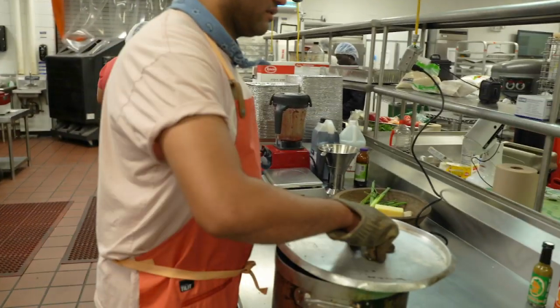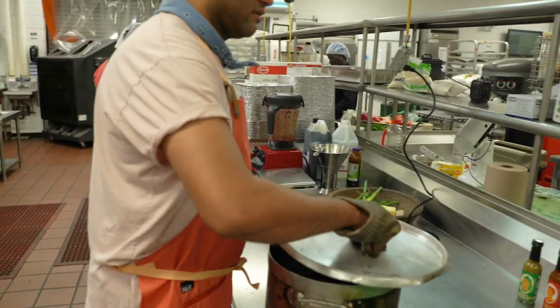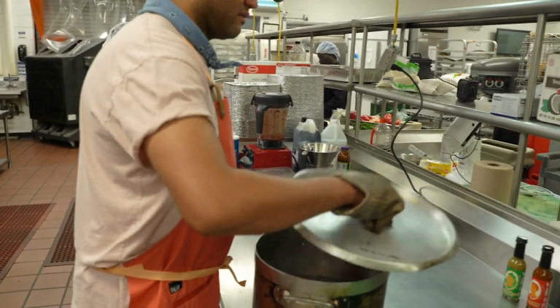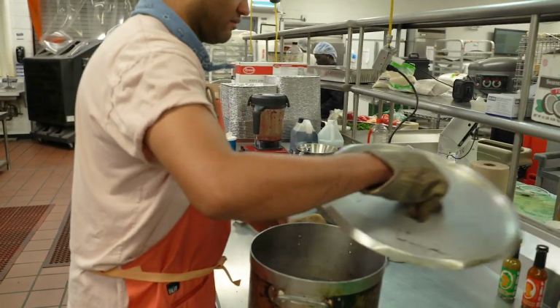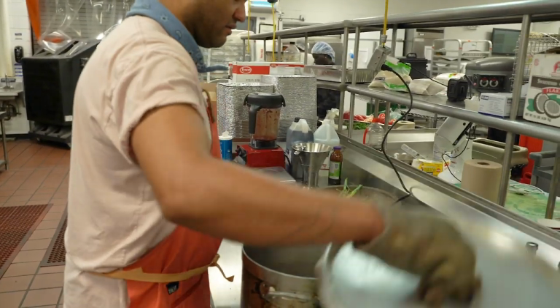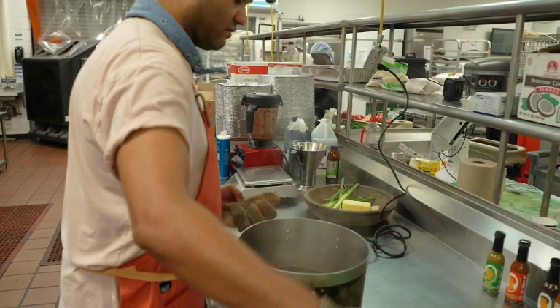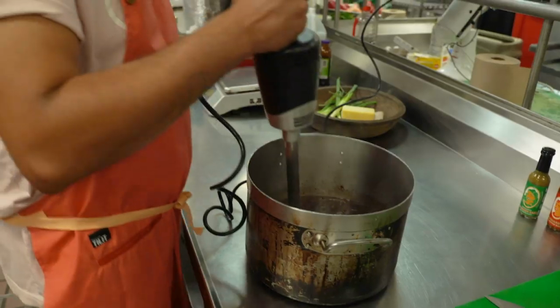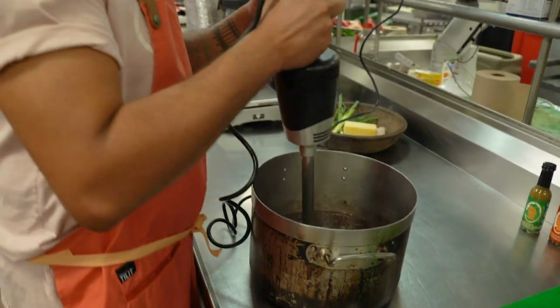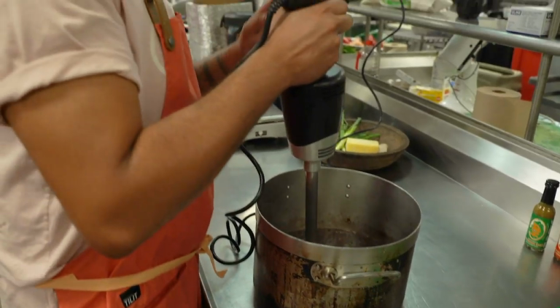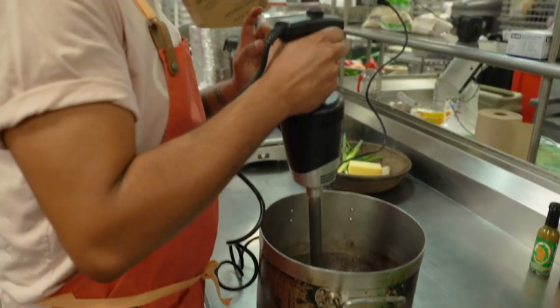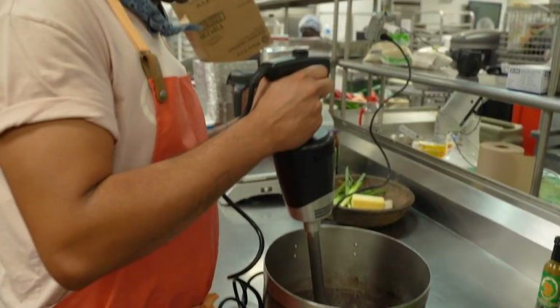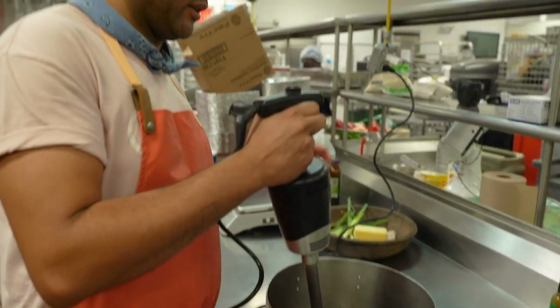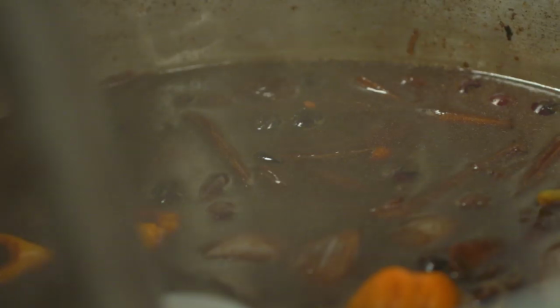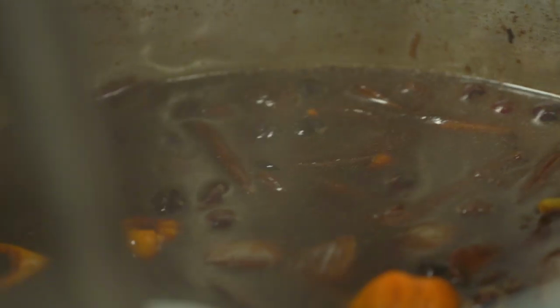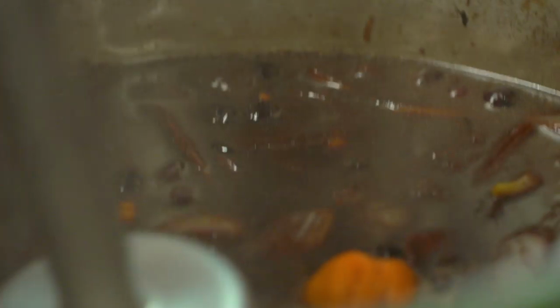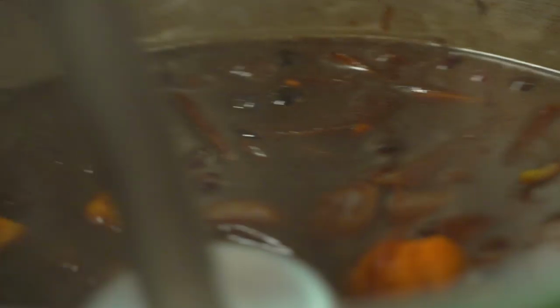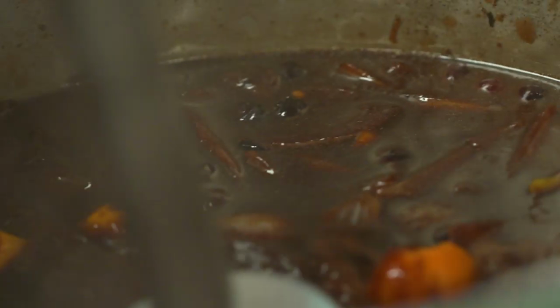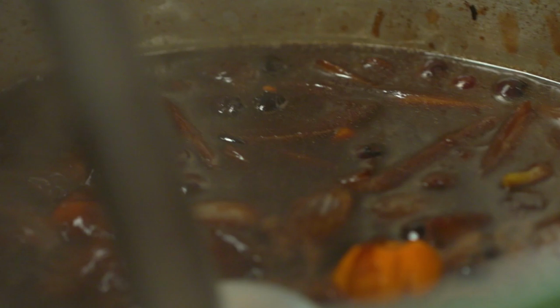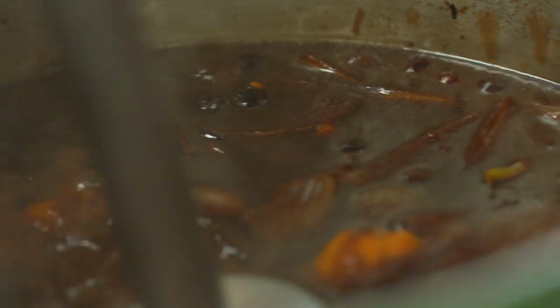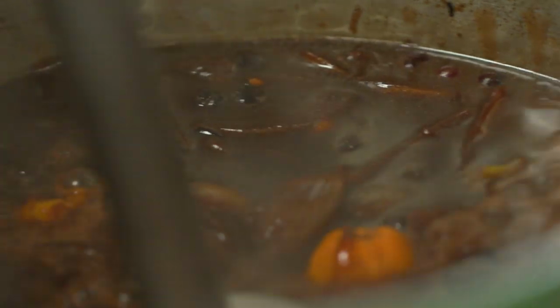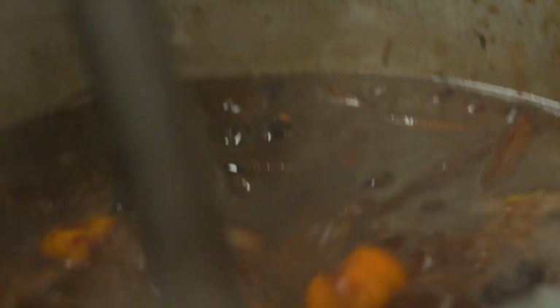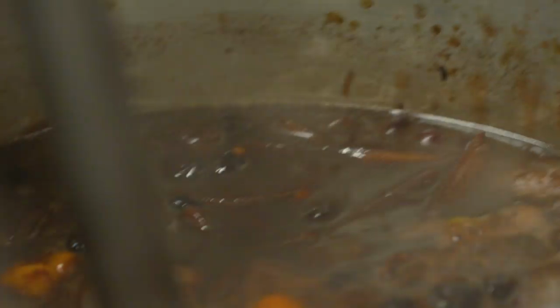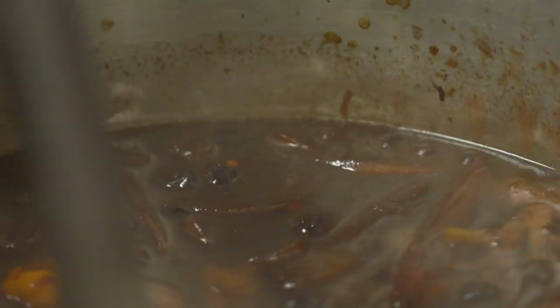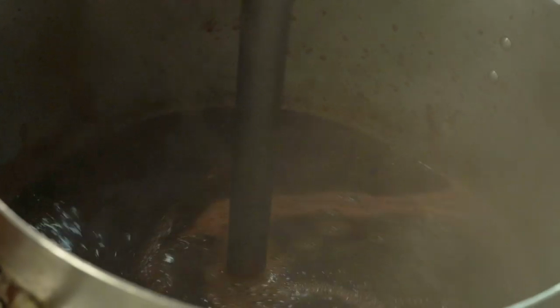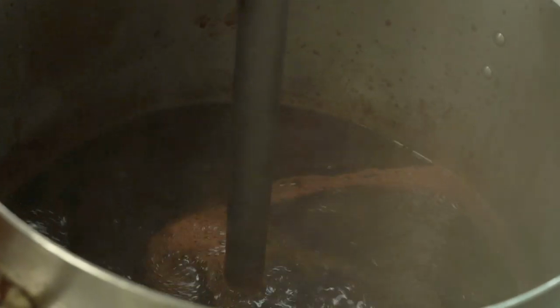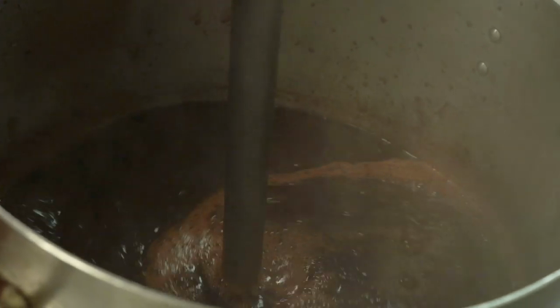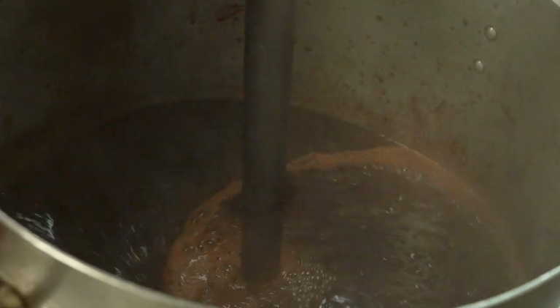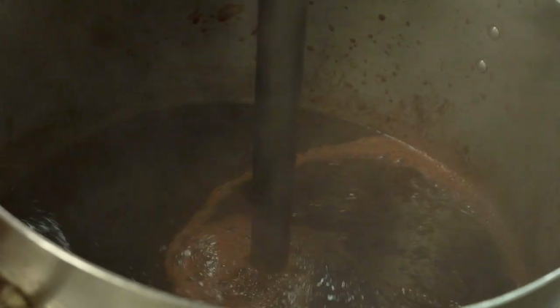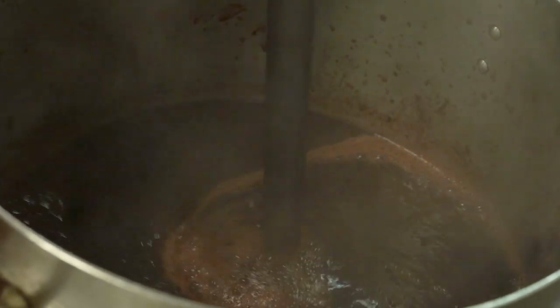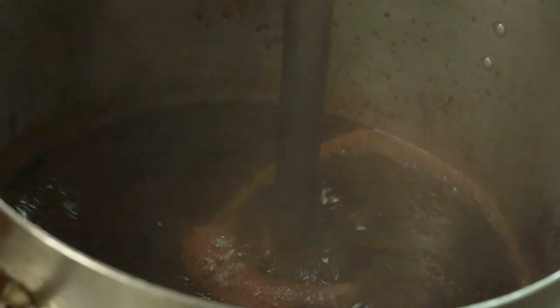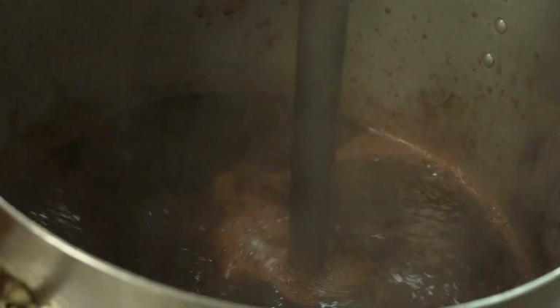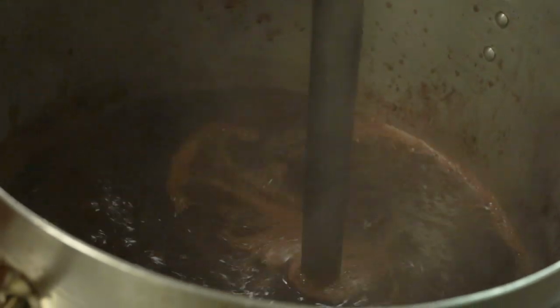To speed up the time, we're just going to blend it first and then blend it again. That smells so good.